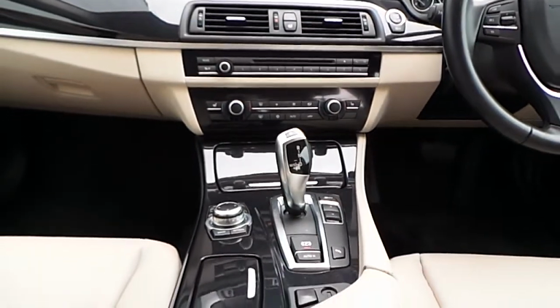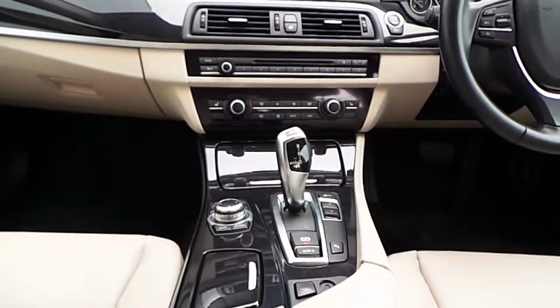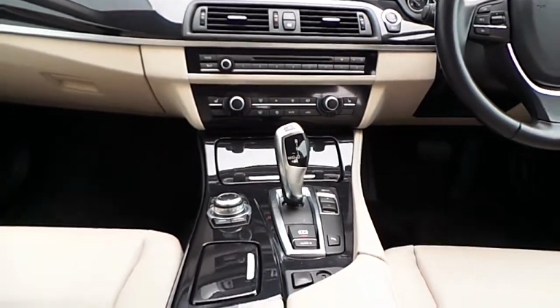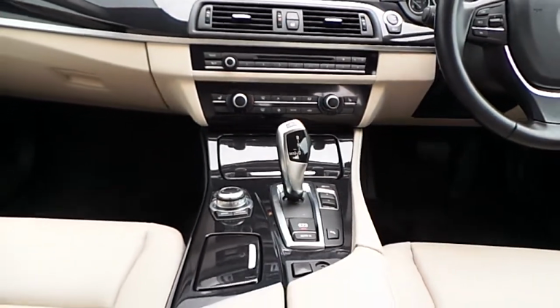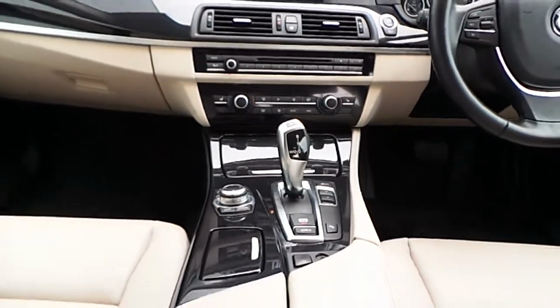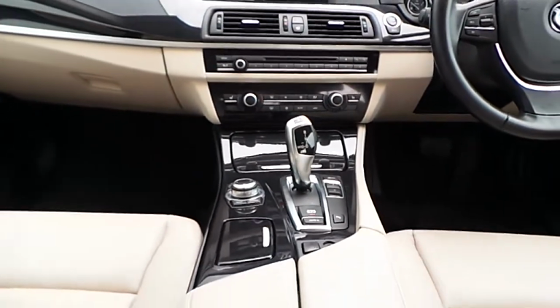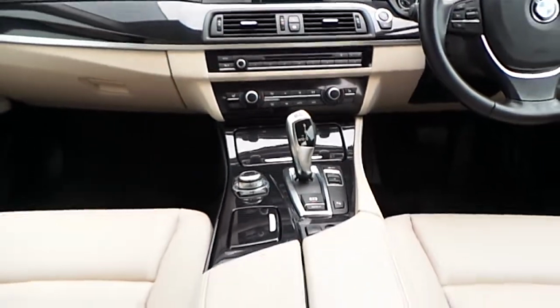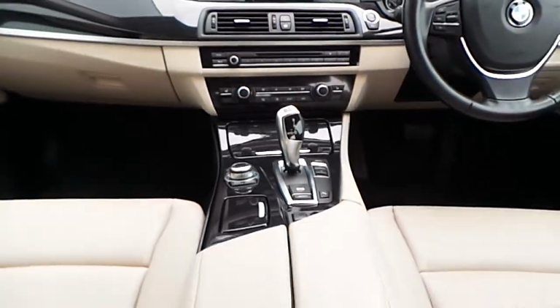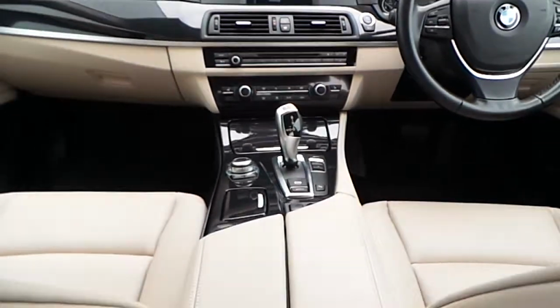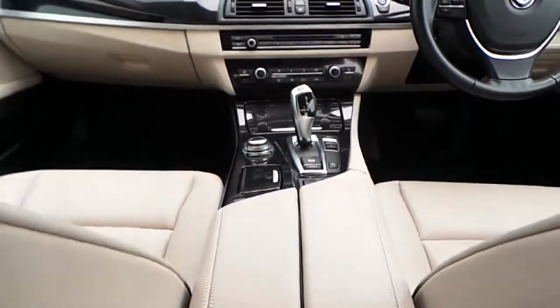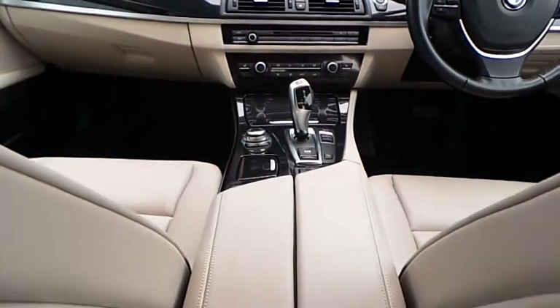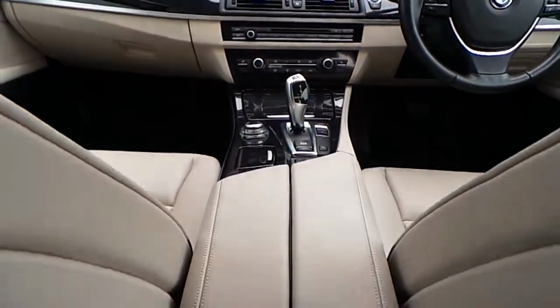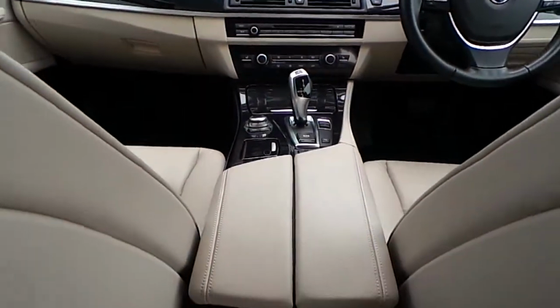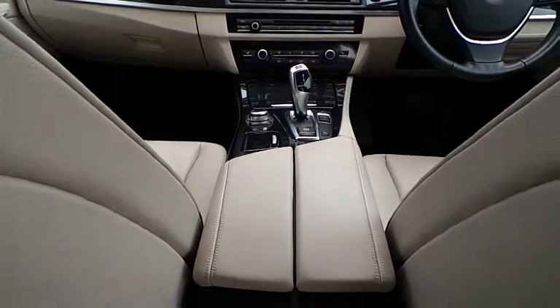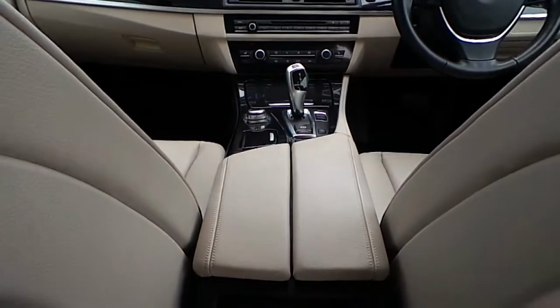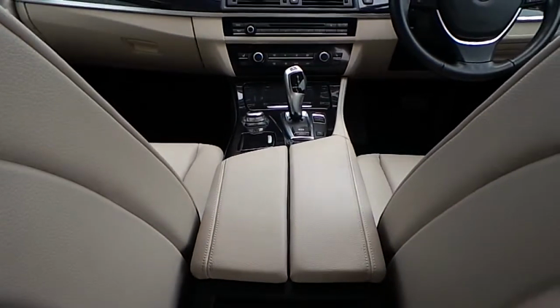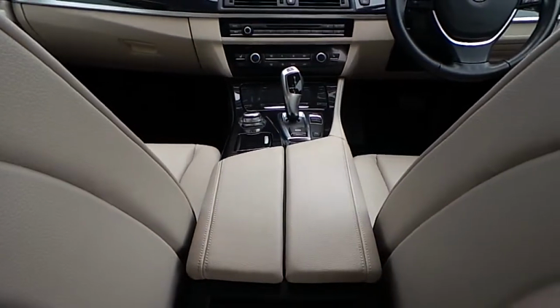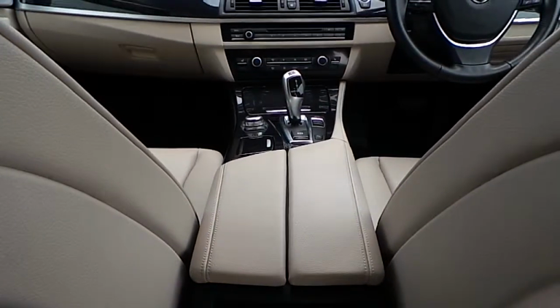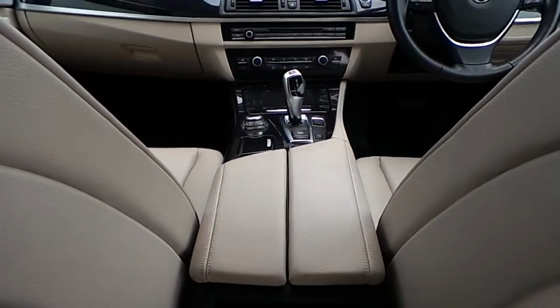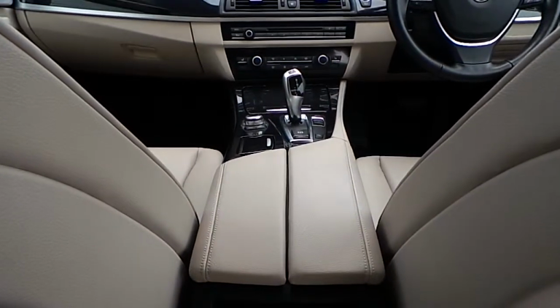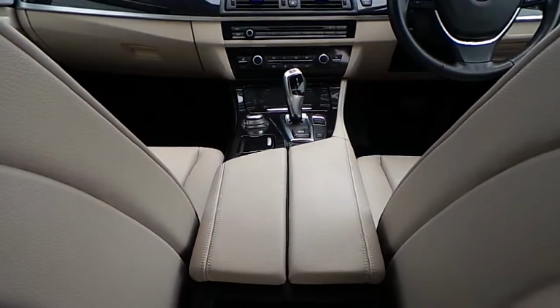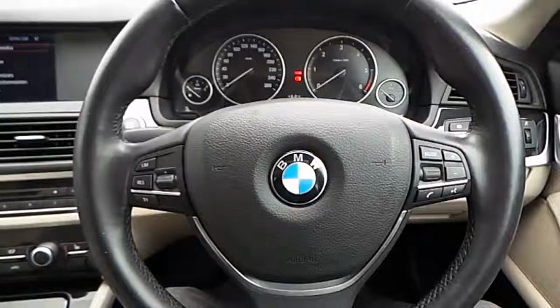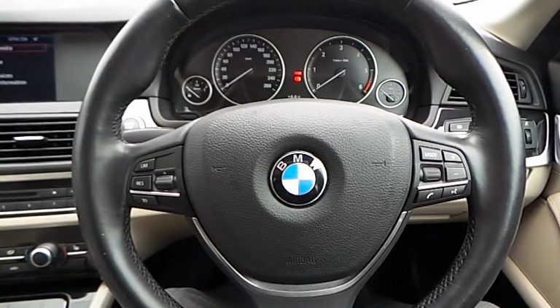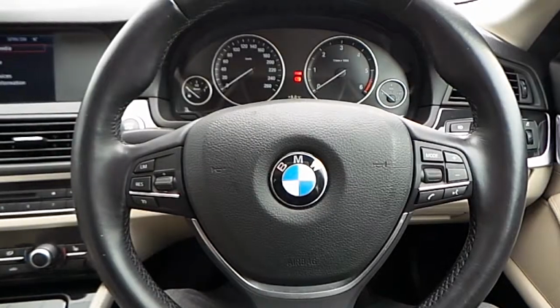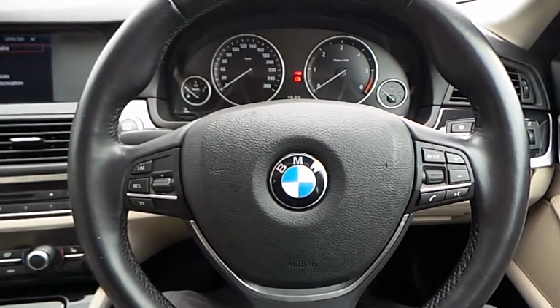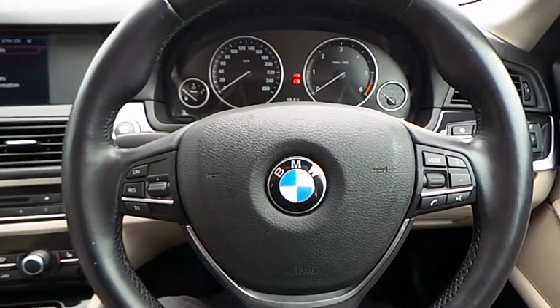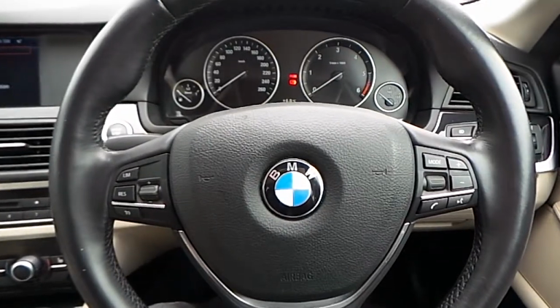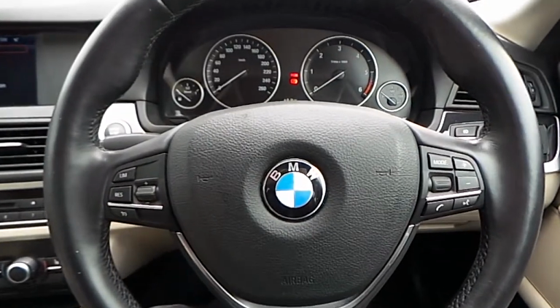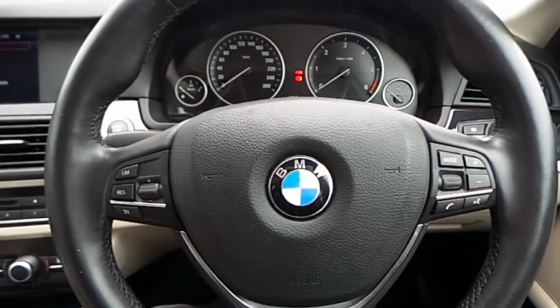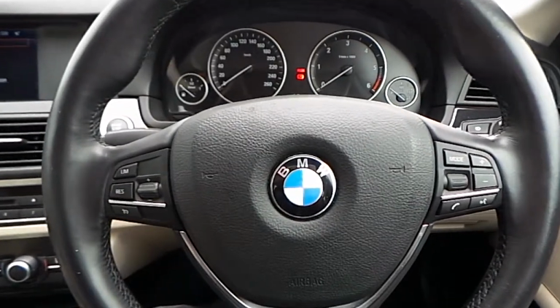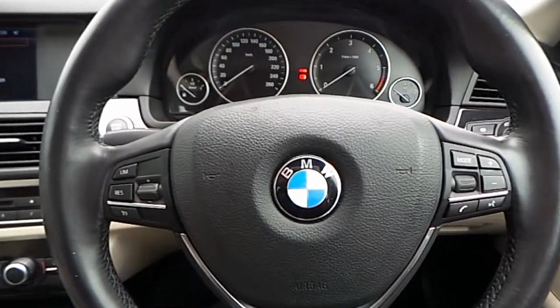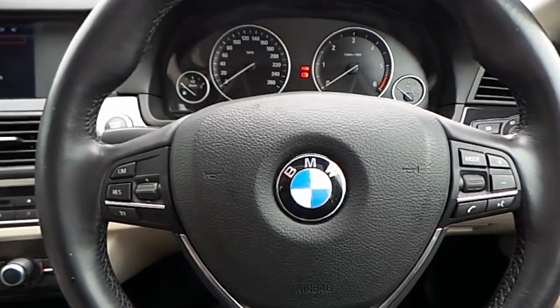Here we have the iDrive screen, centre console, 8 speed automatic gearbox, and centre armrest.